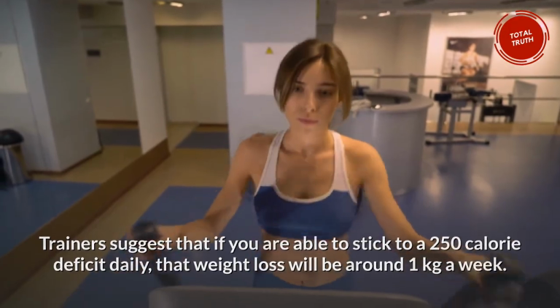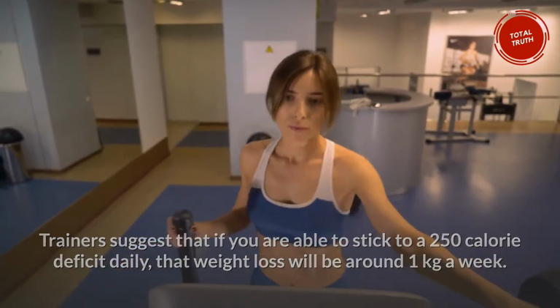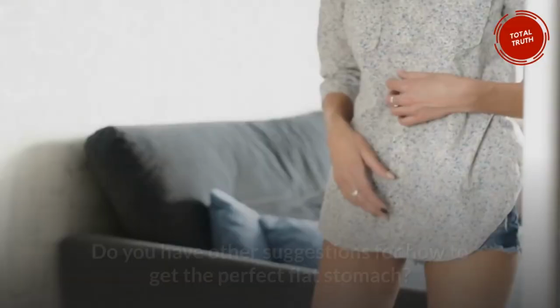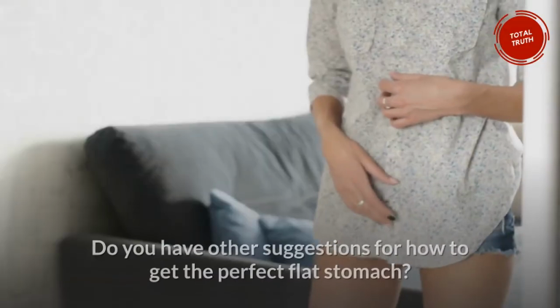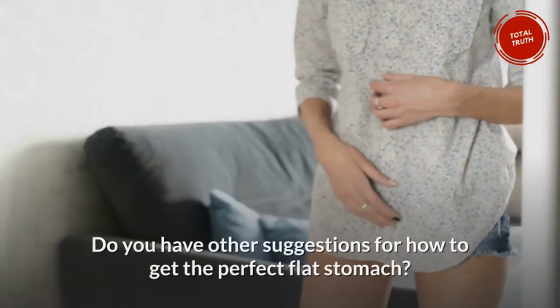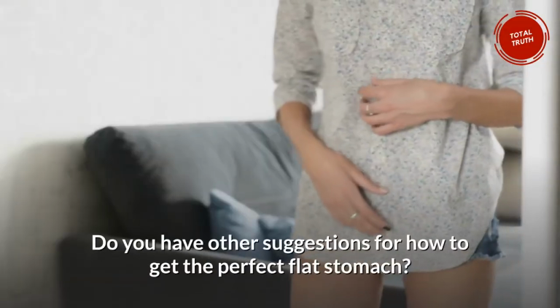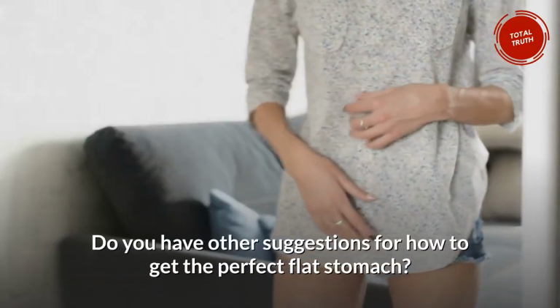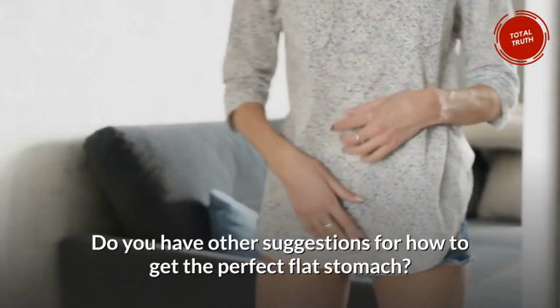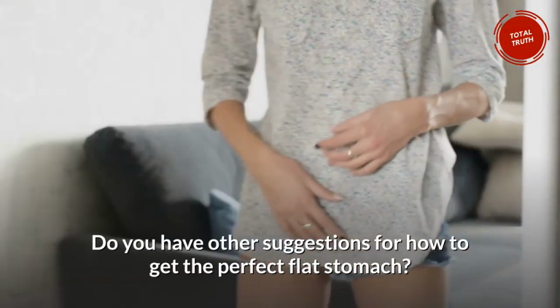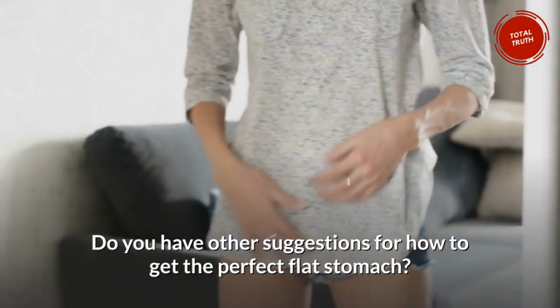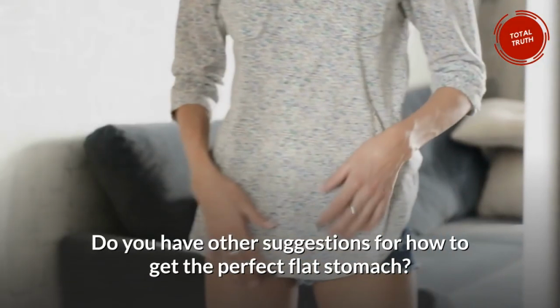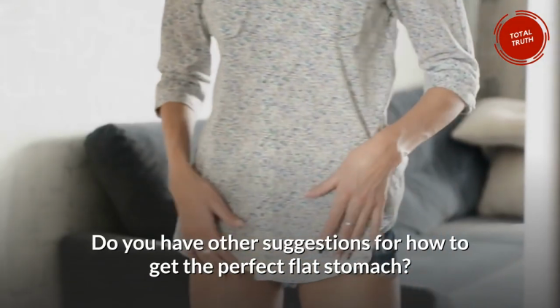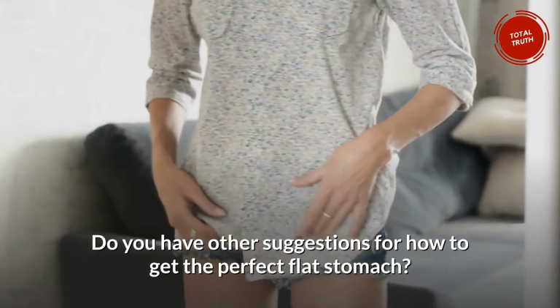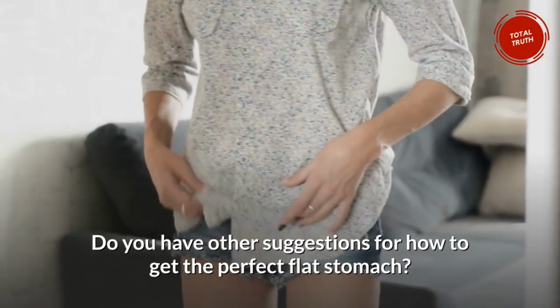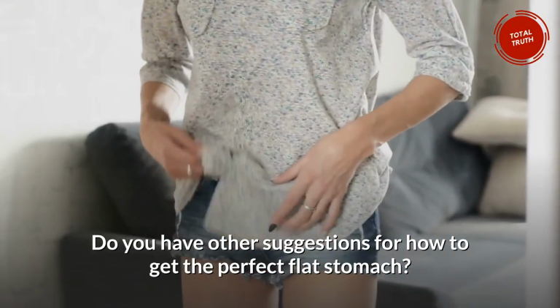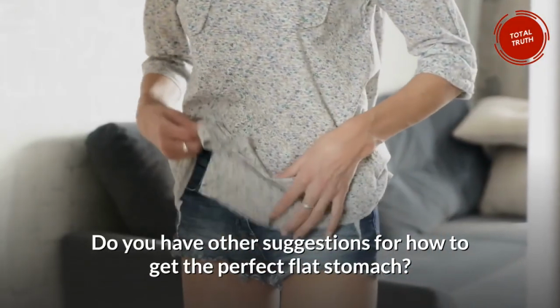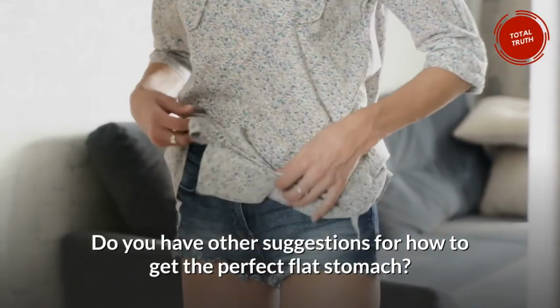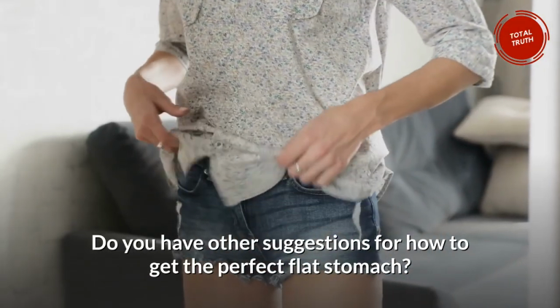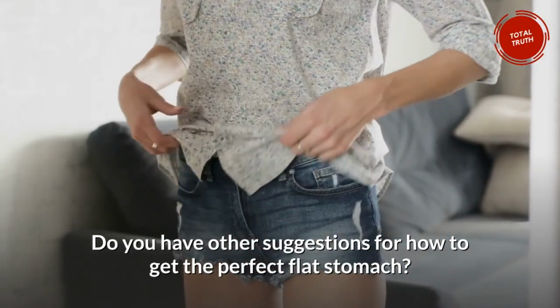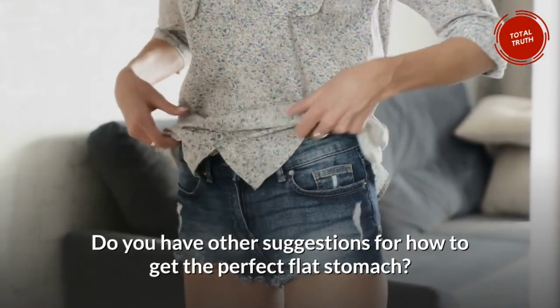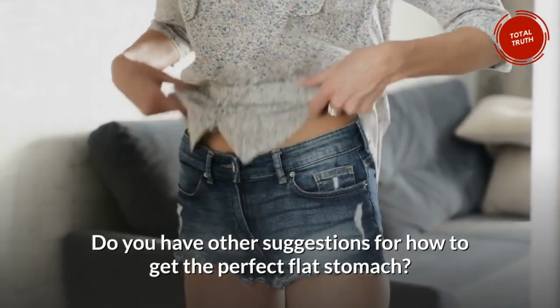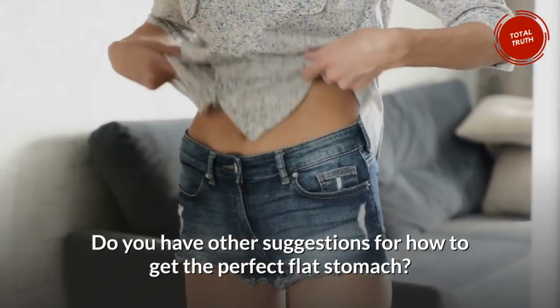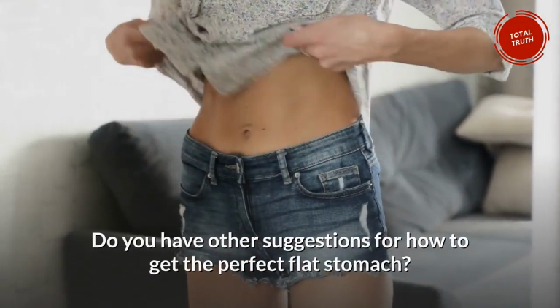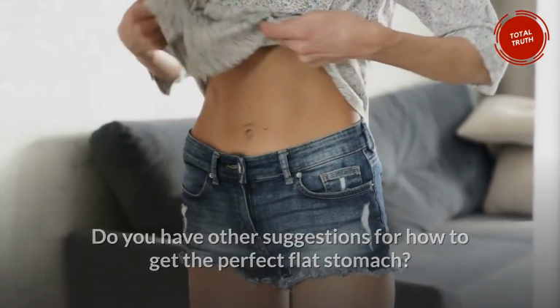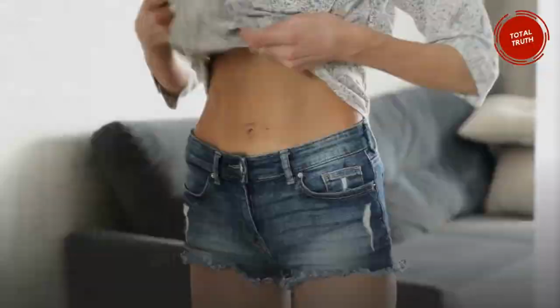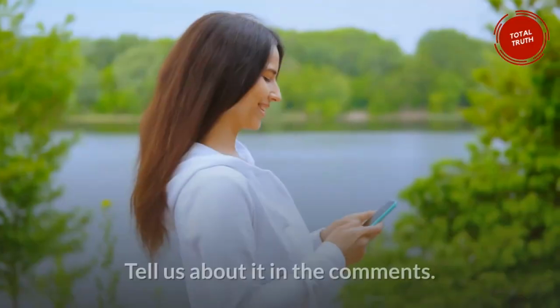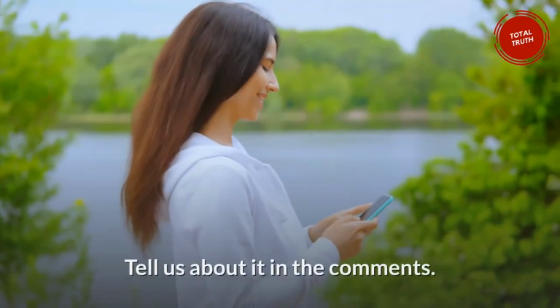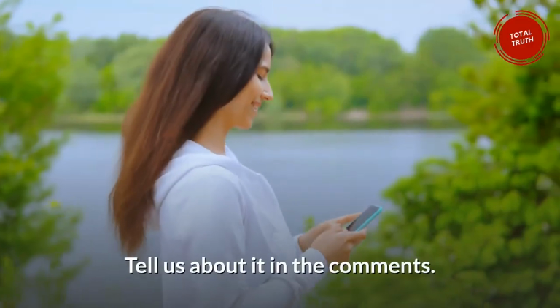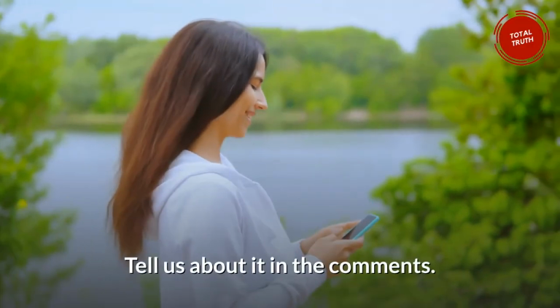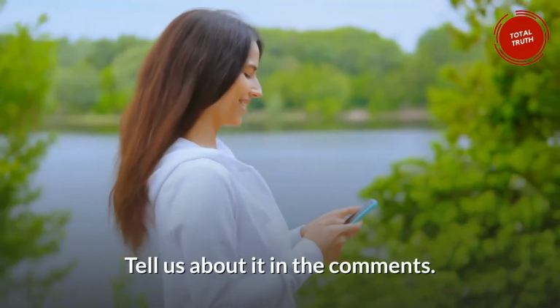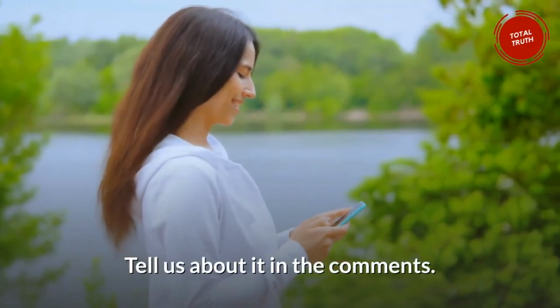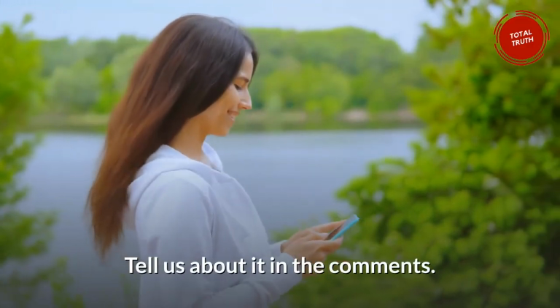Do you have other suggestions for how to get the perfect flat stomach? Tell us about it in the comments.